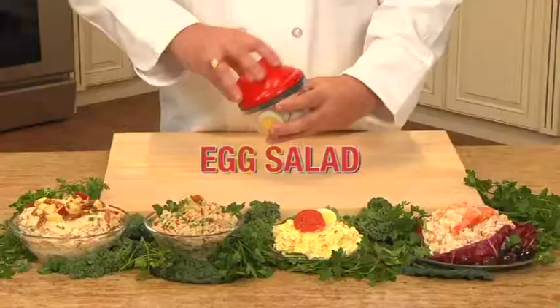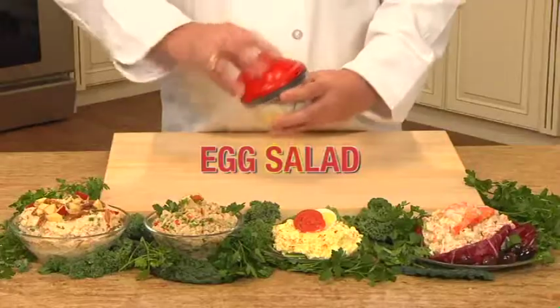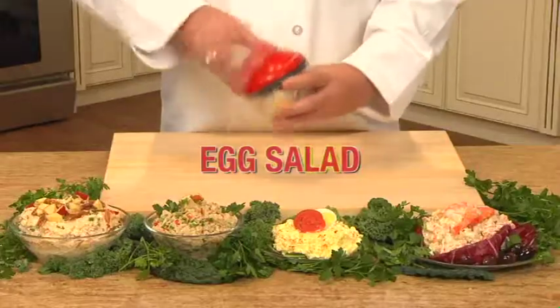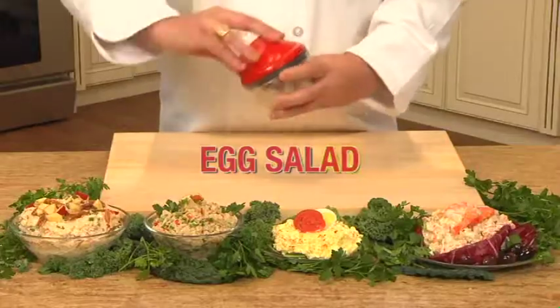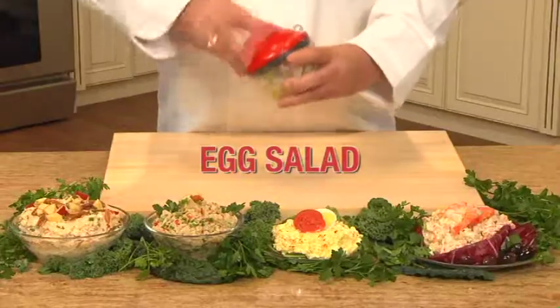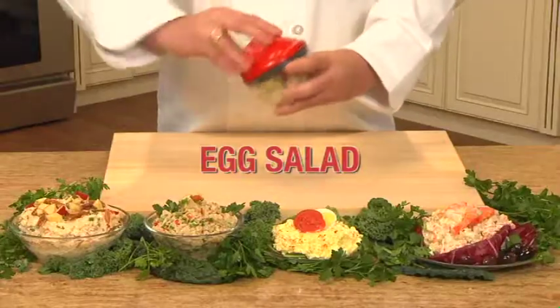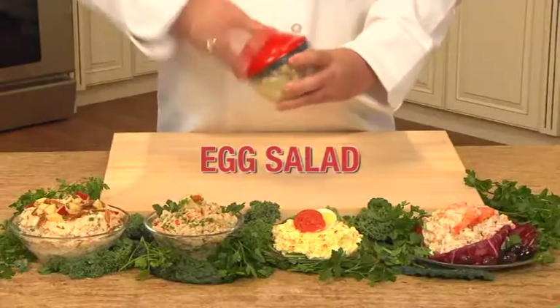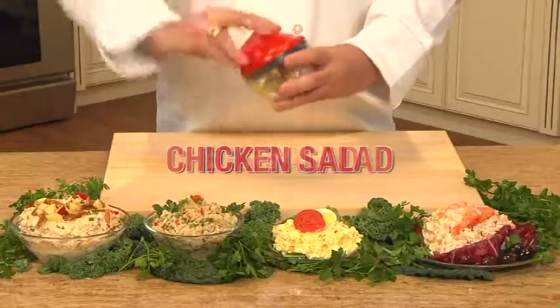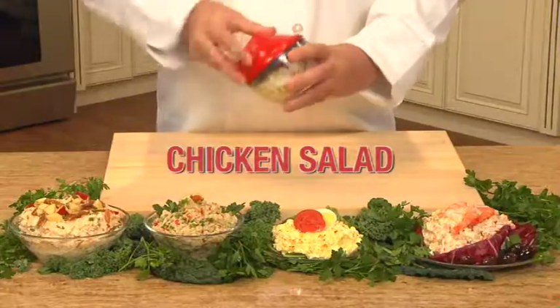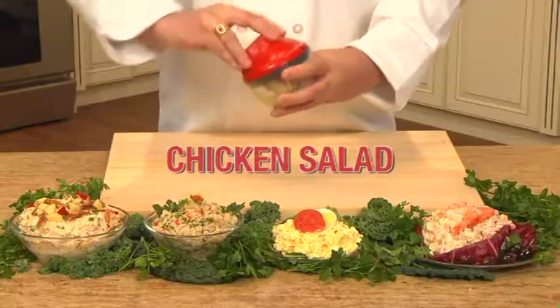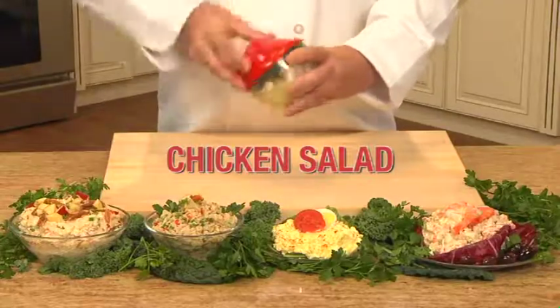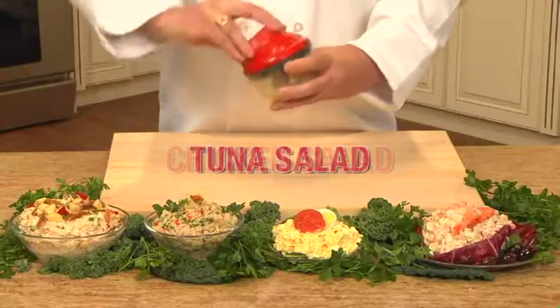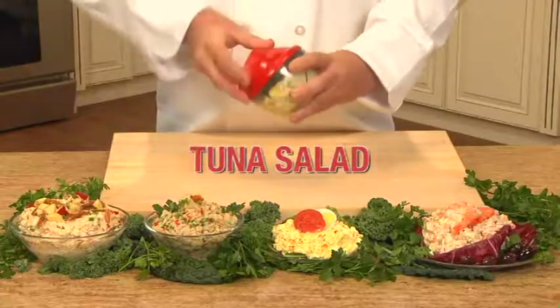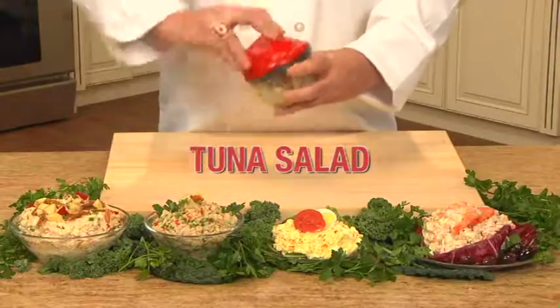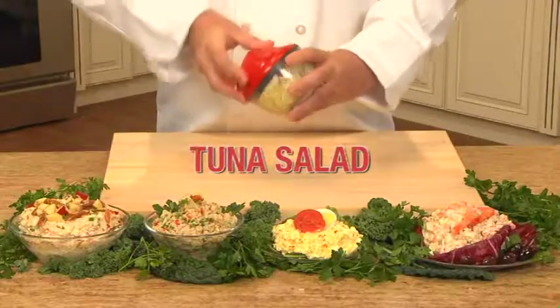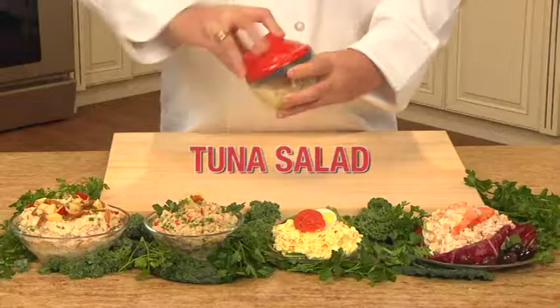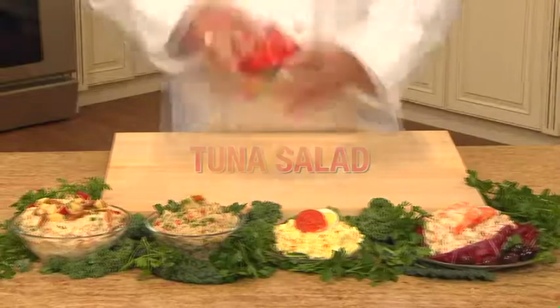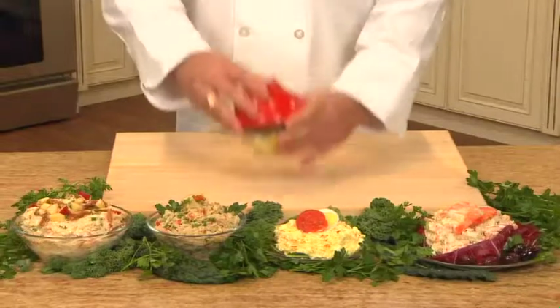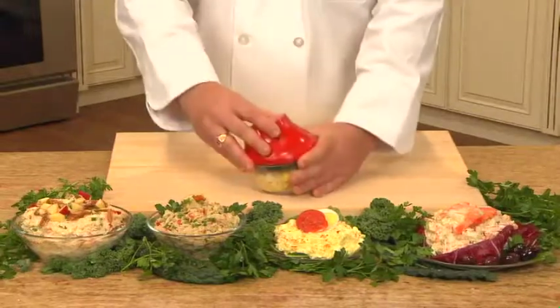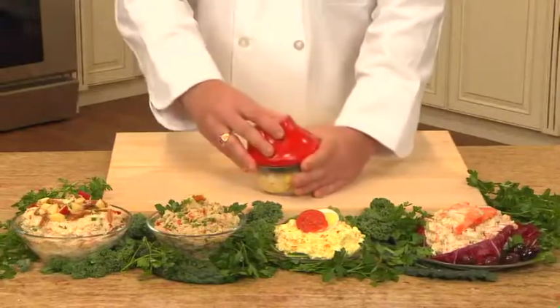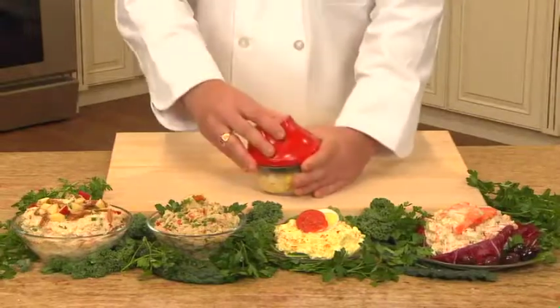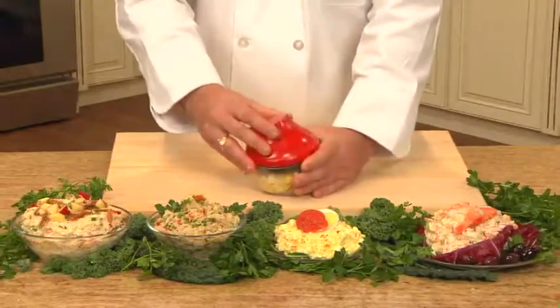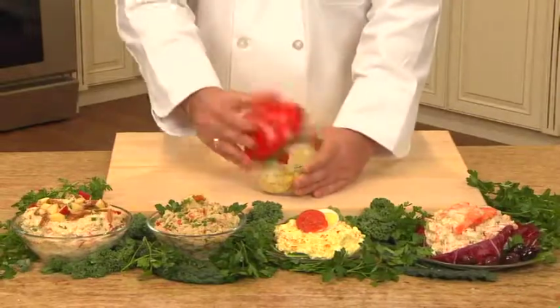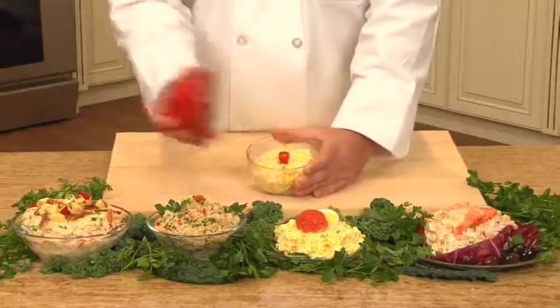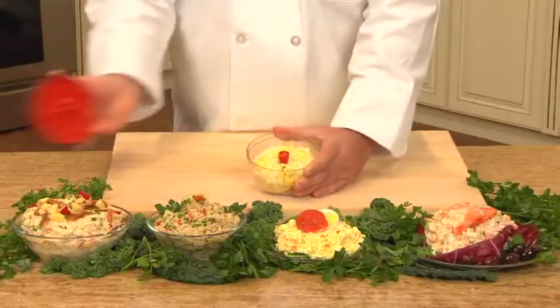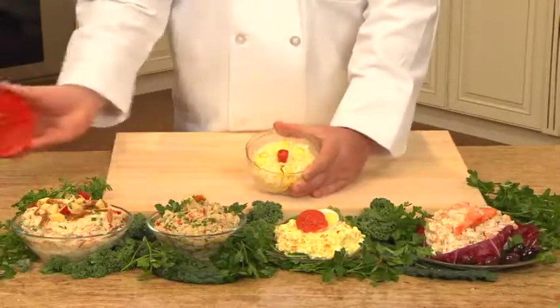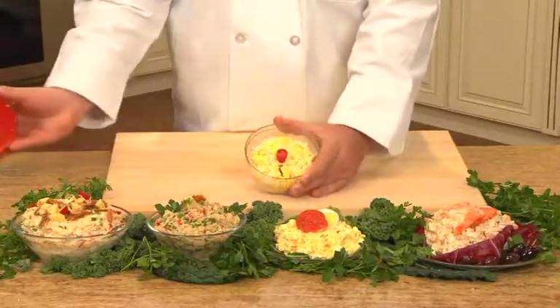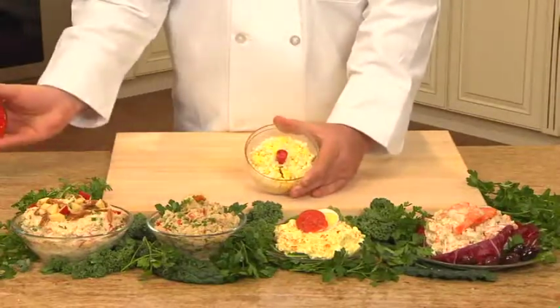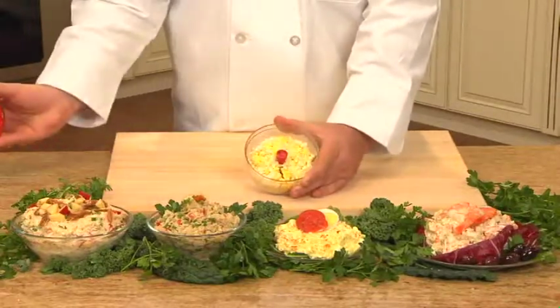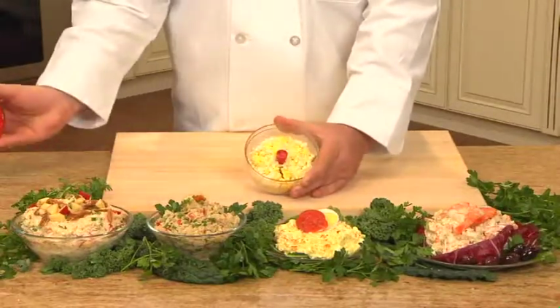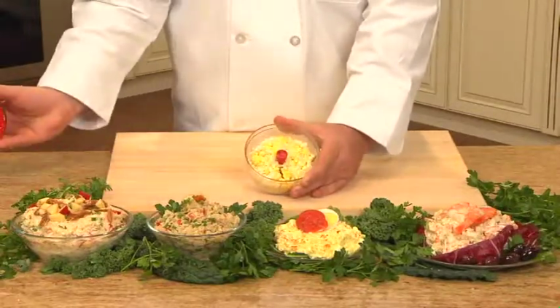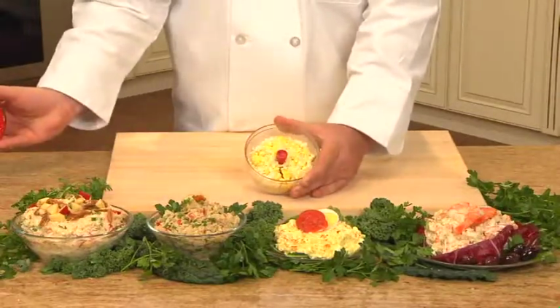It's ideal for egg salad, chicken salad, tuna salad. A dieter's delight because the size is just right.